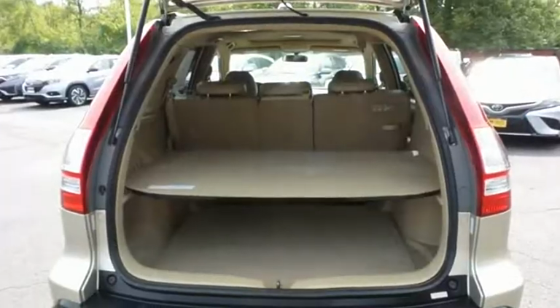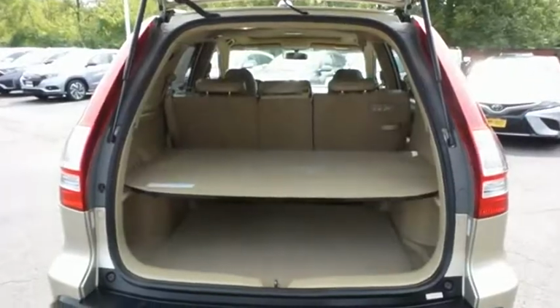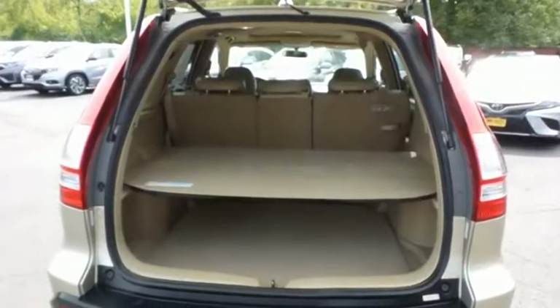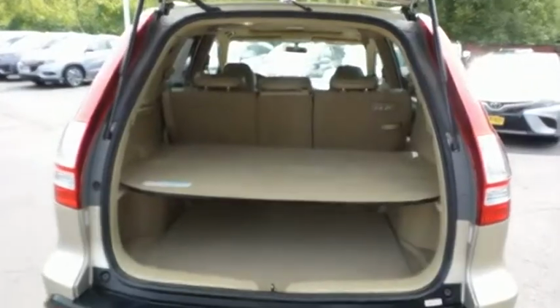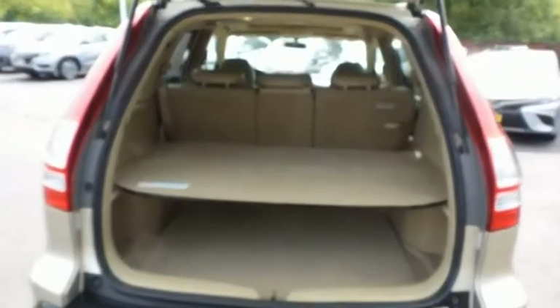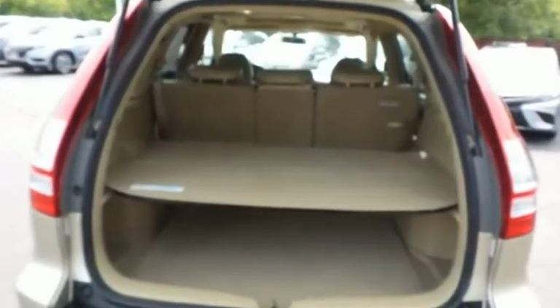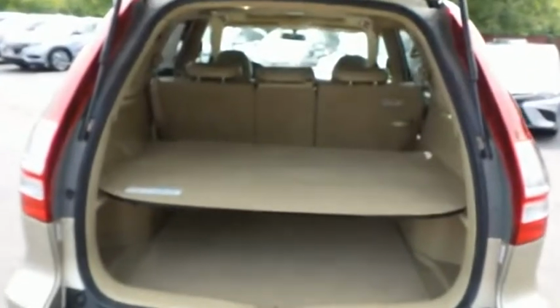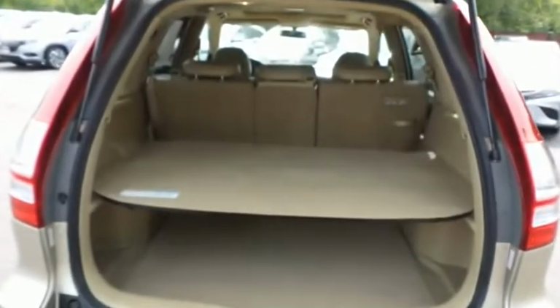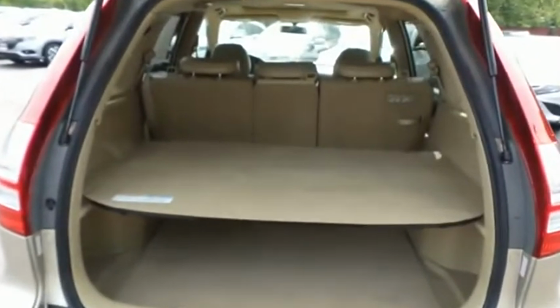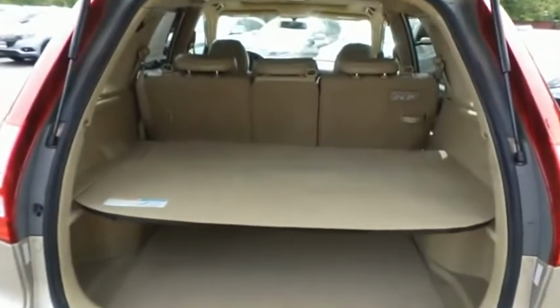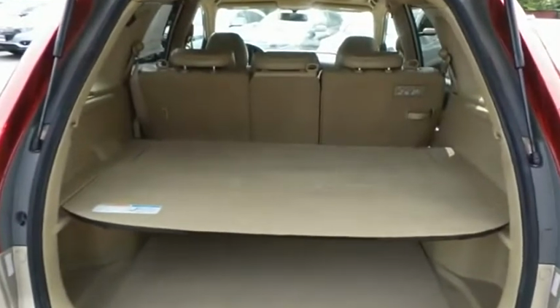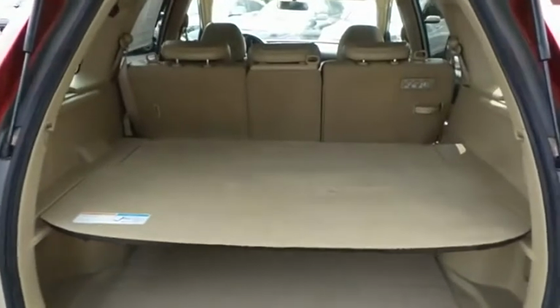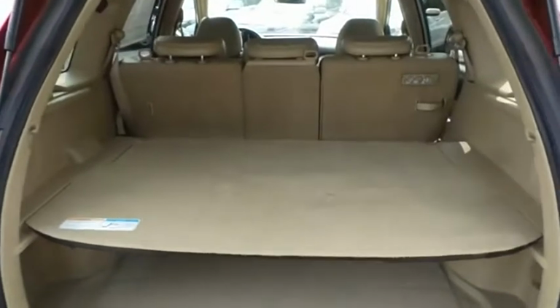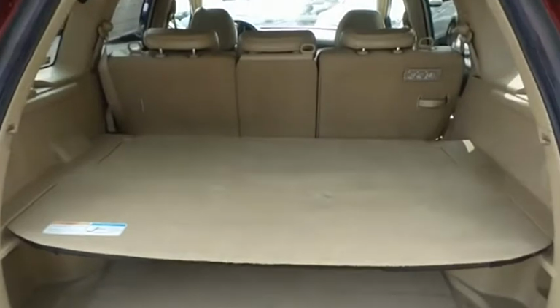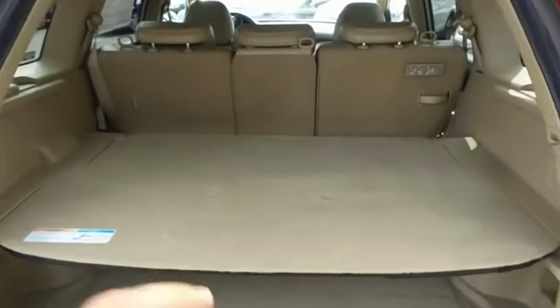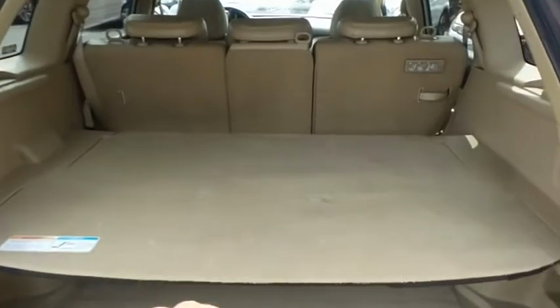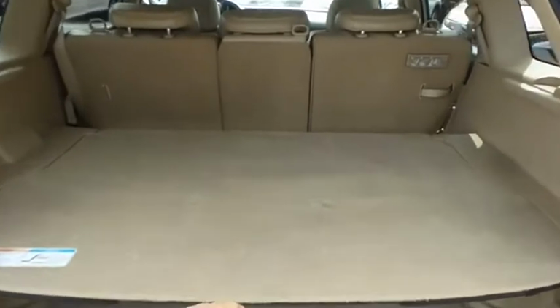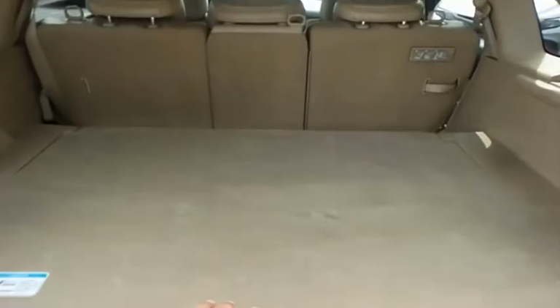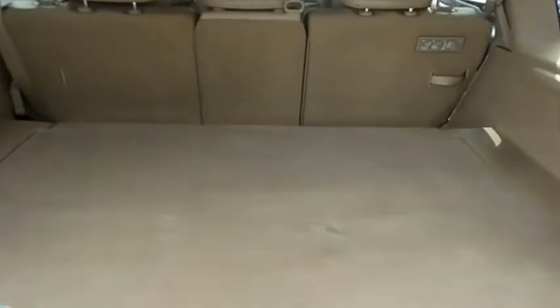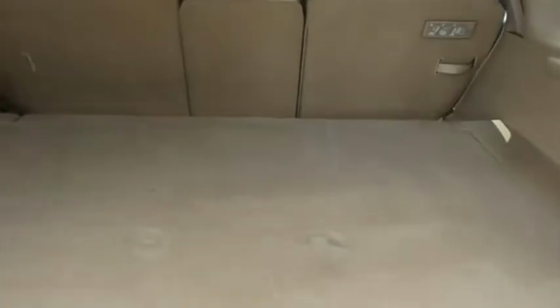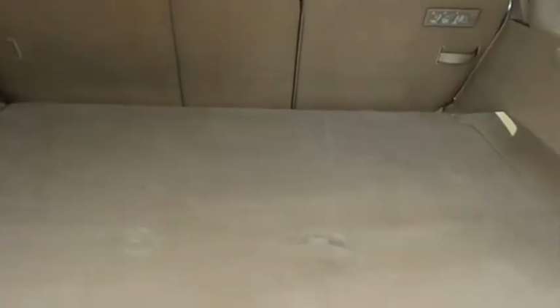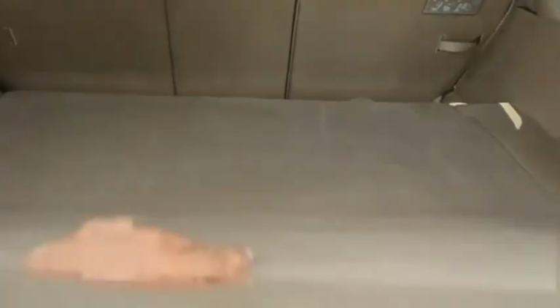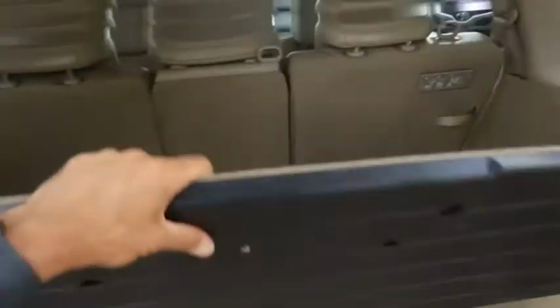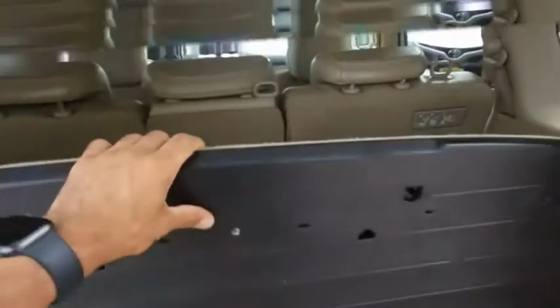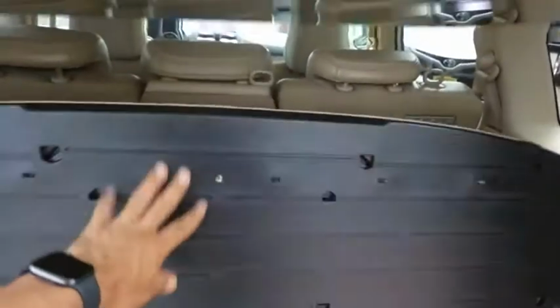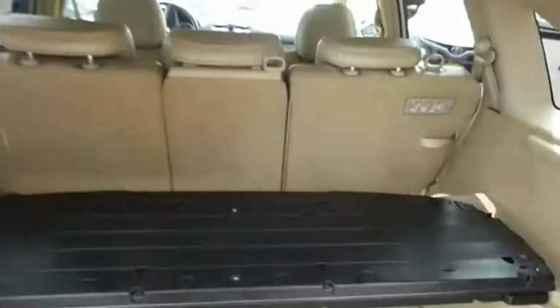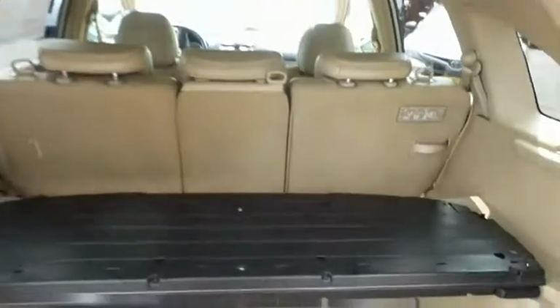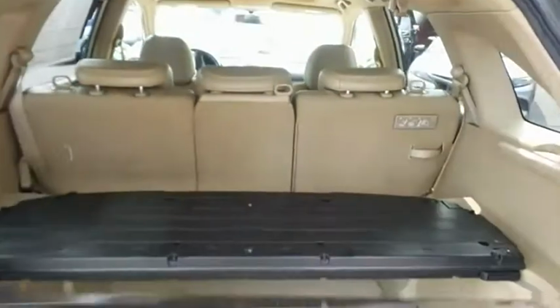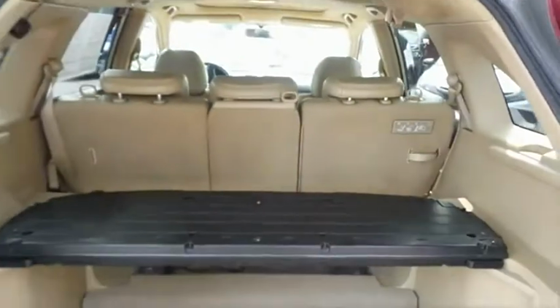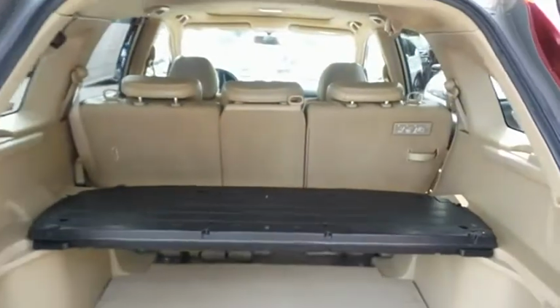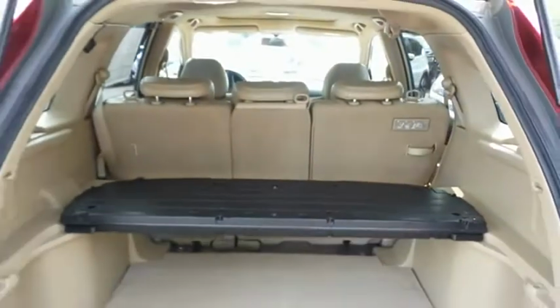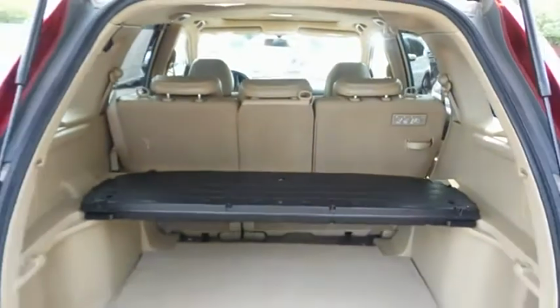The CR-V offers plenty of rear cargo space with a foldable removable shelf.